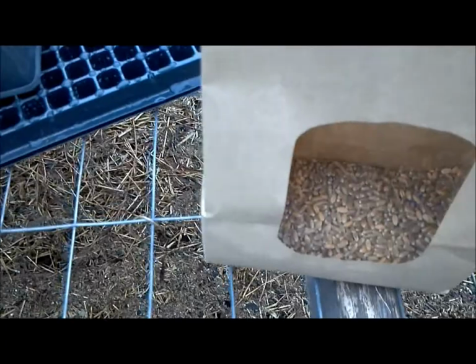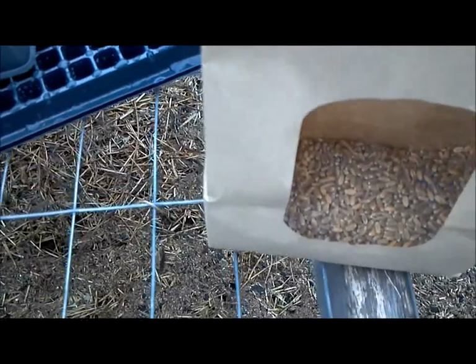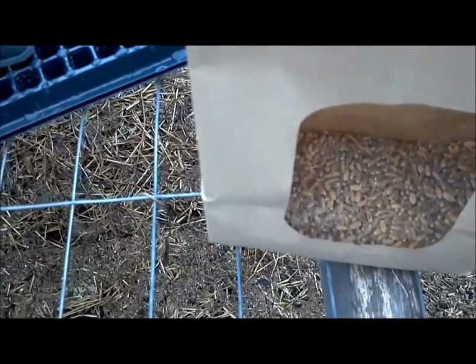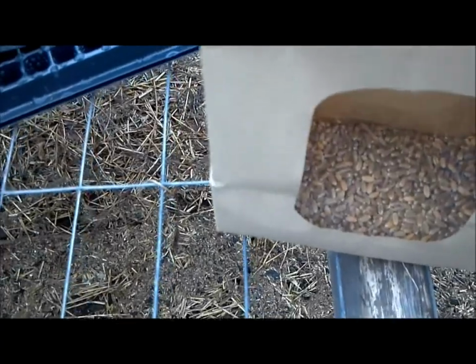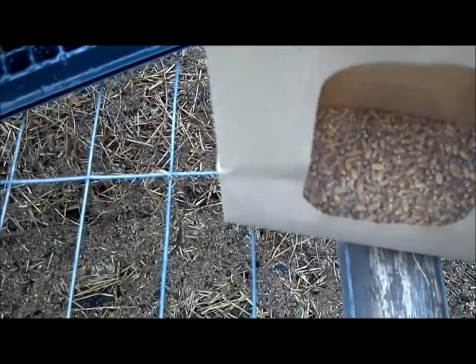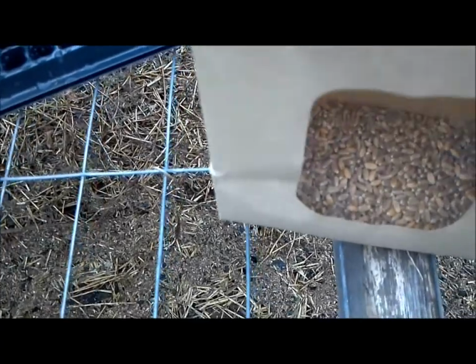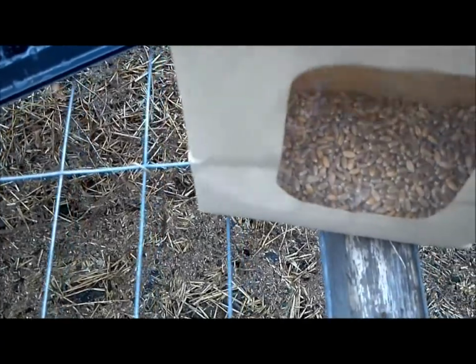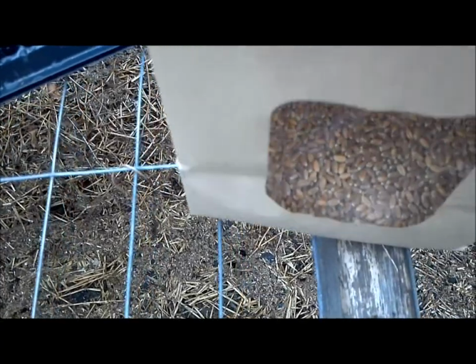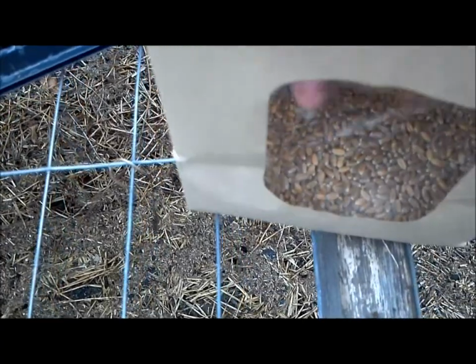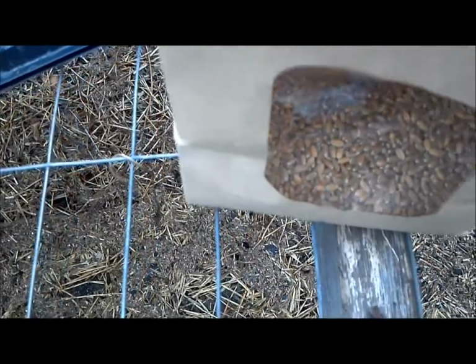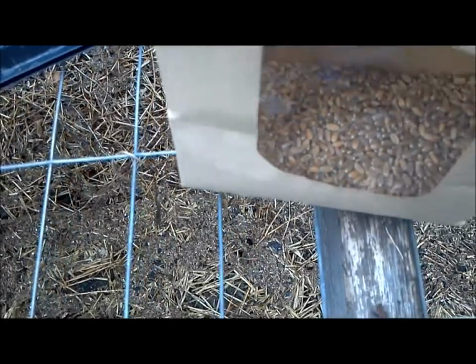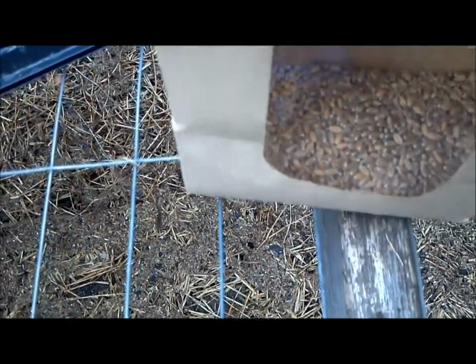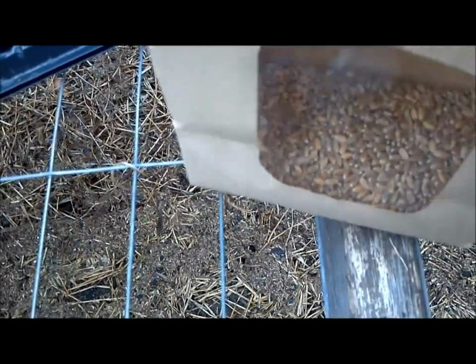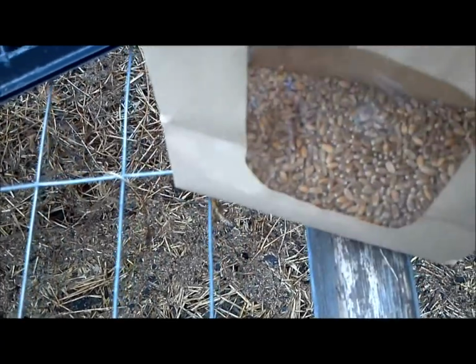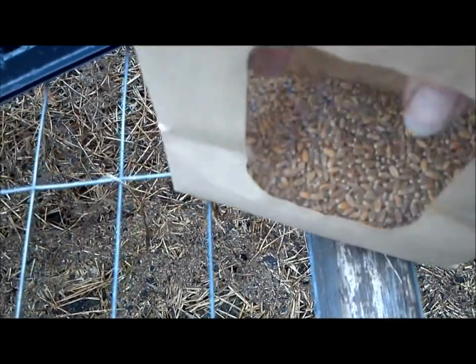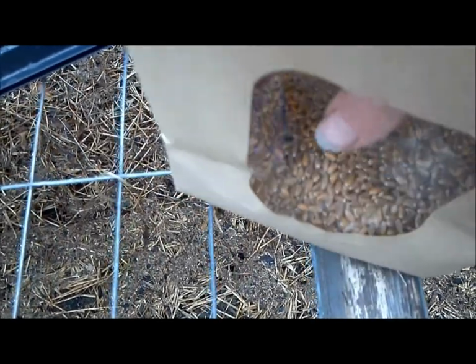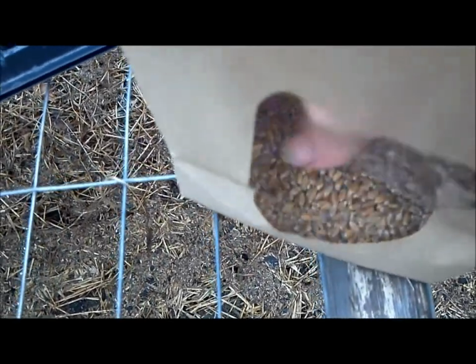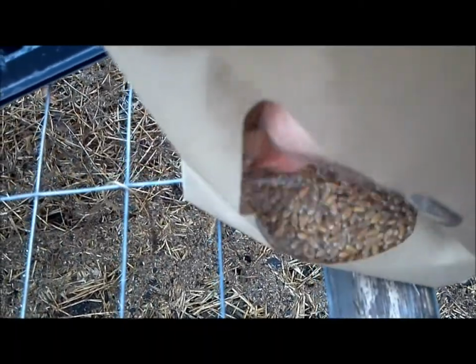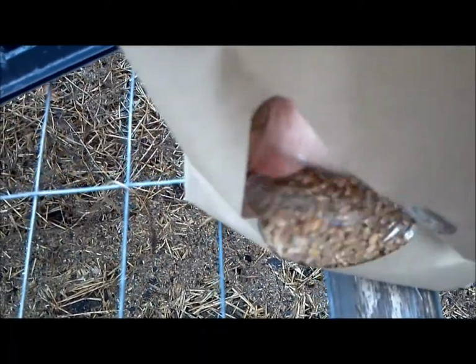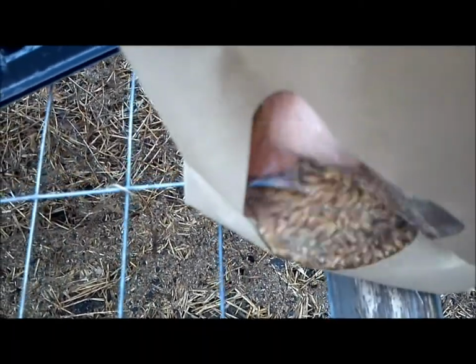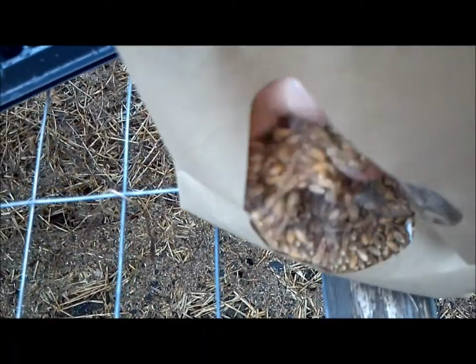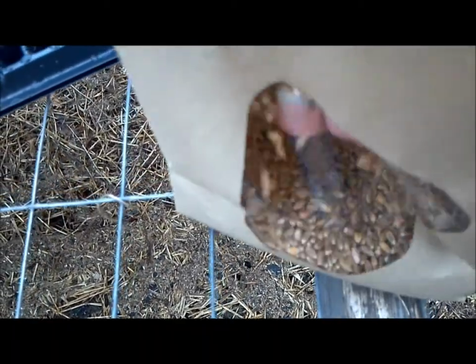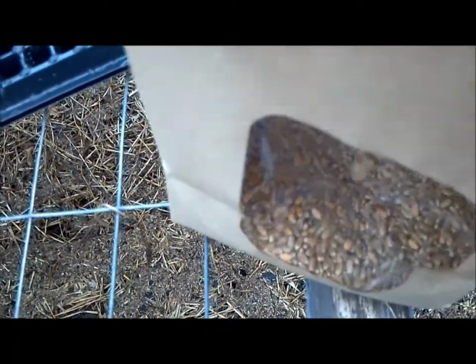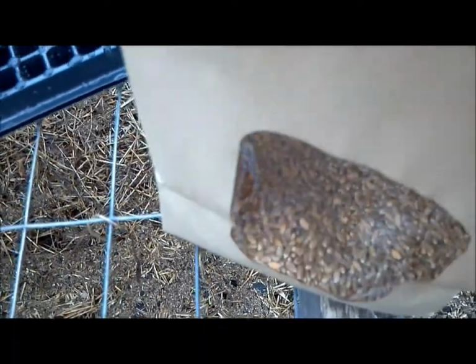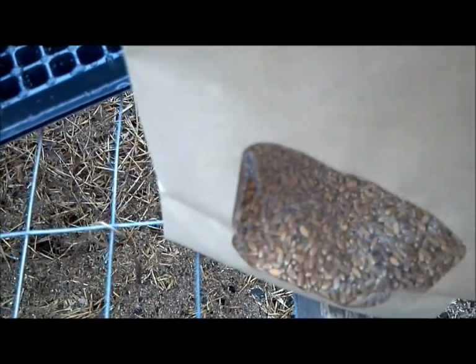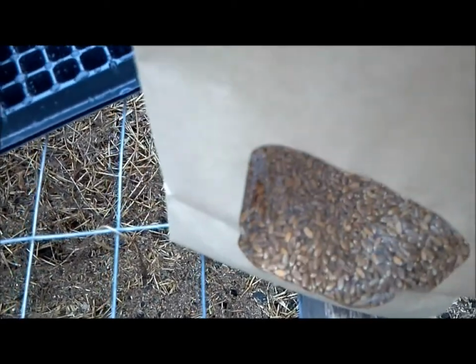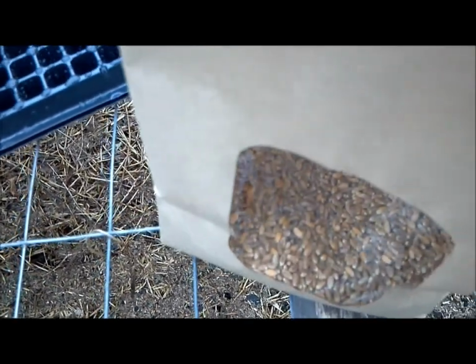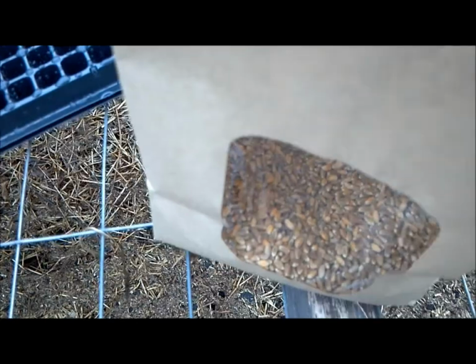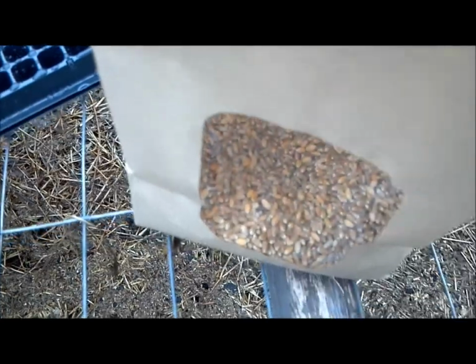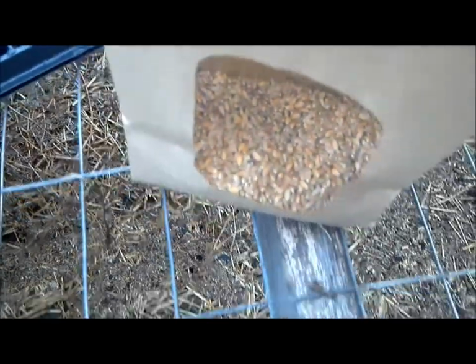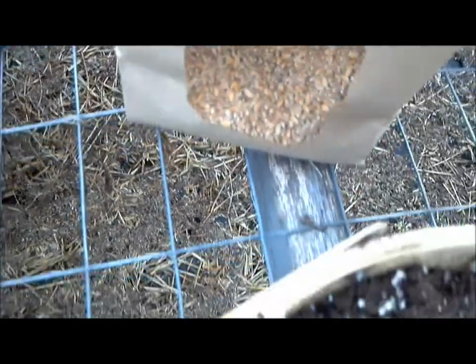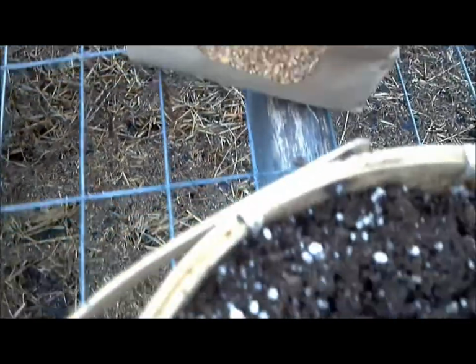Time for some seeds. This is called hard red winter wheat — I found it in the bulk food section at the health food store.